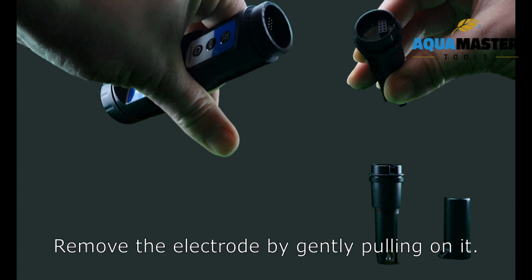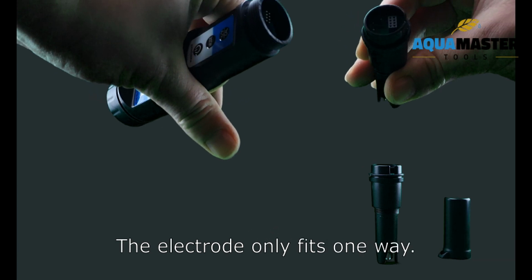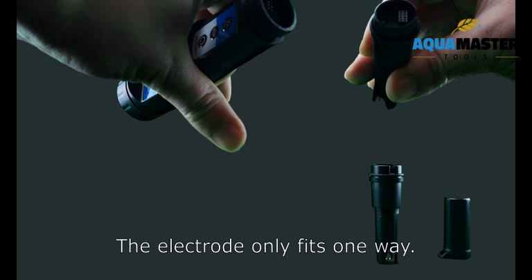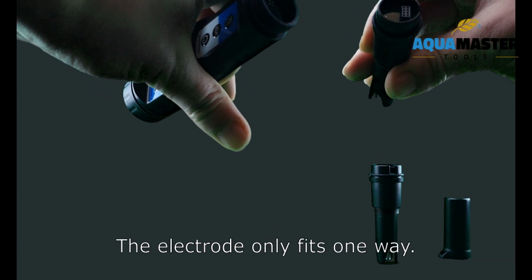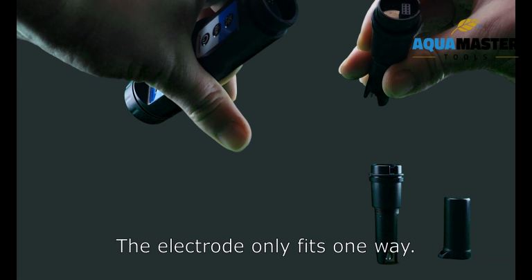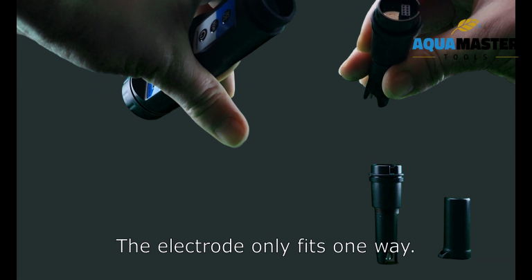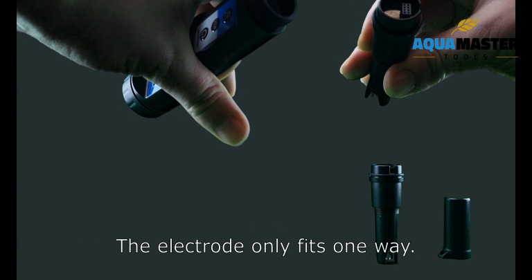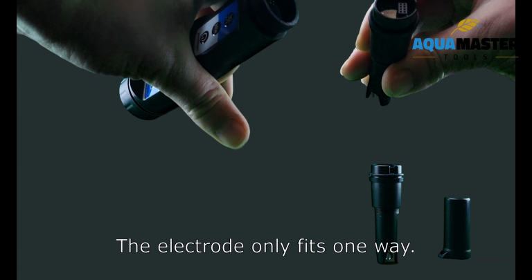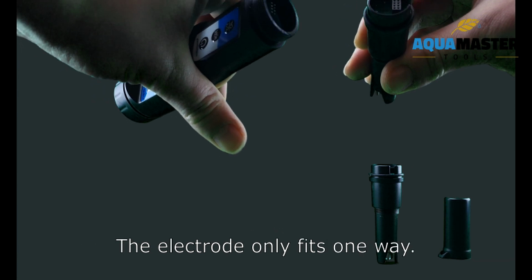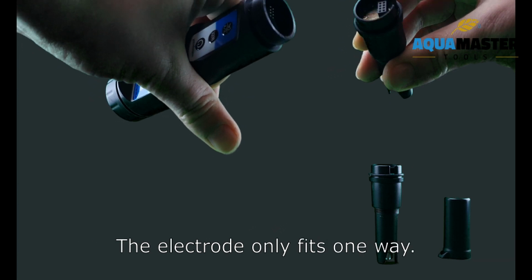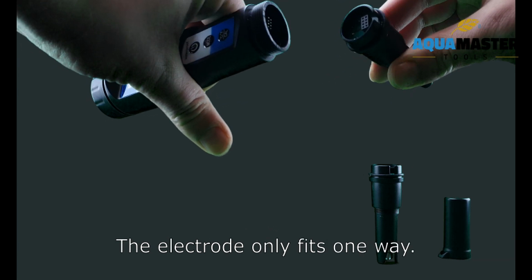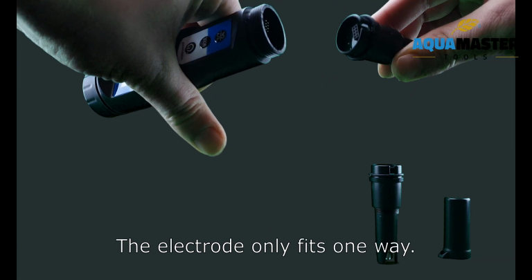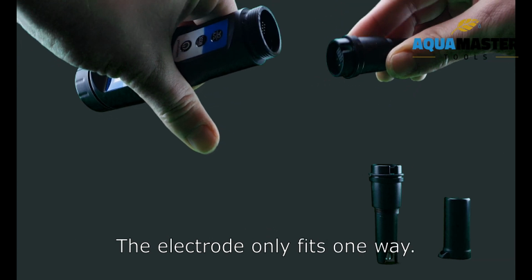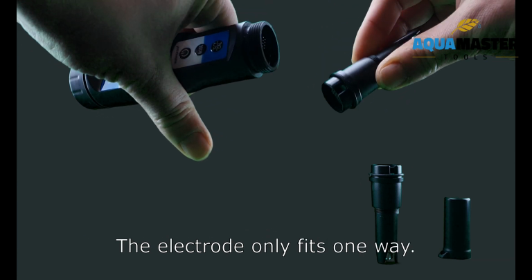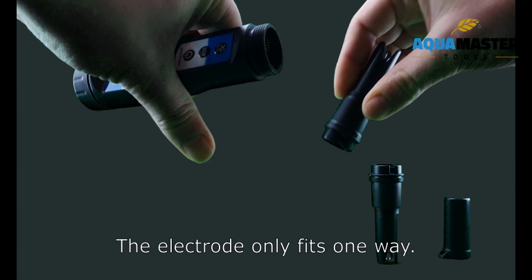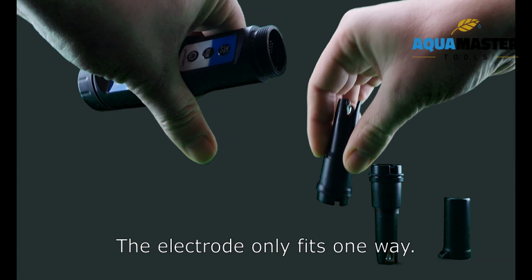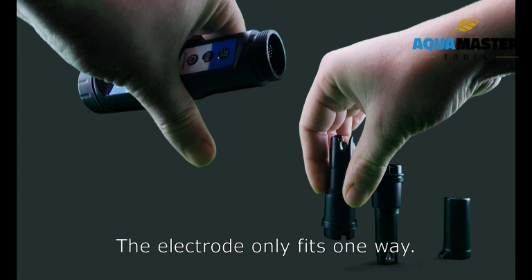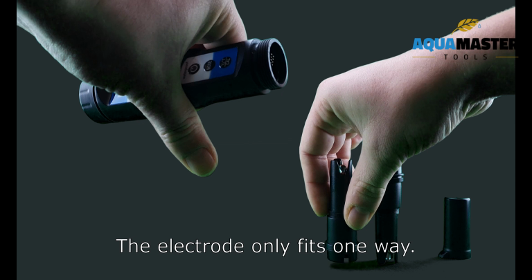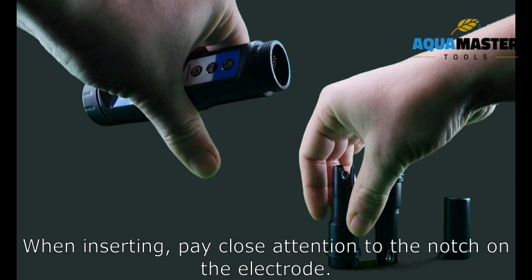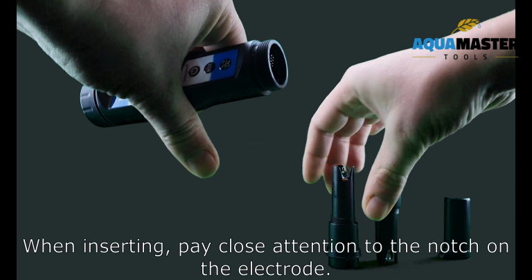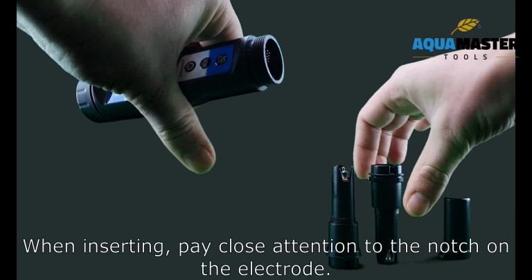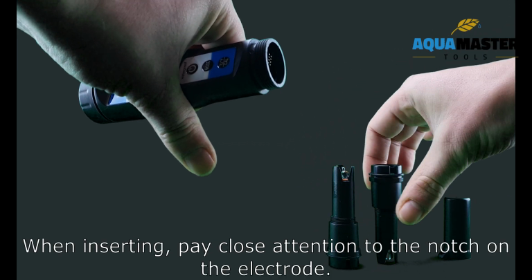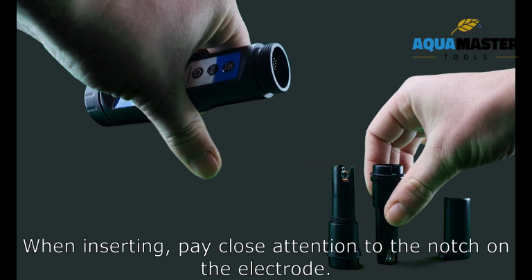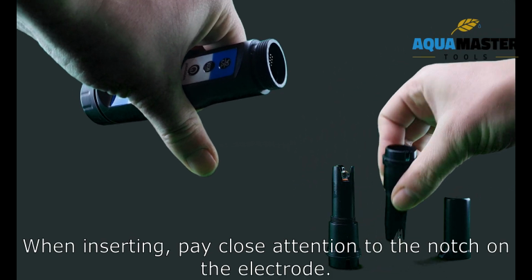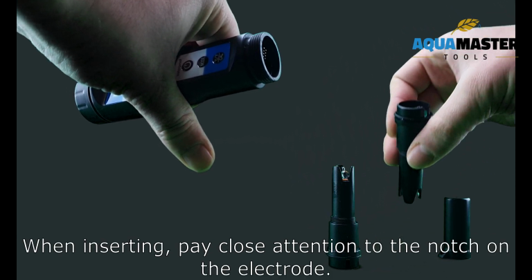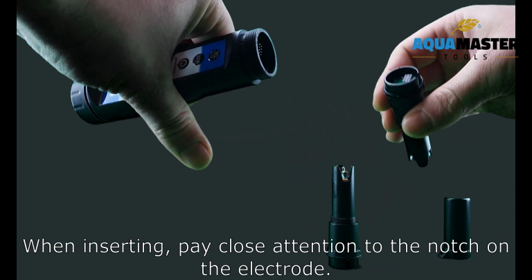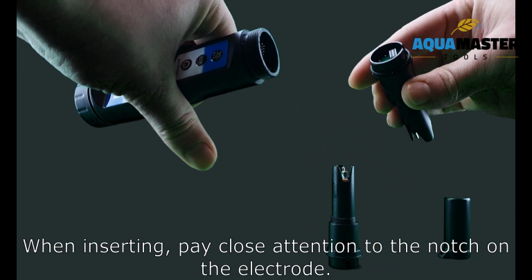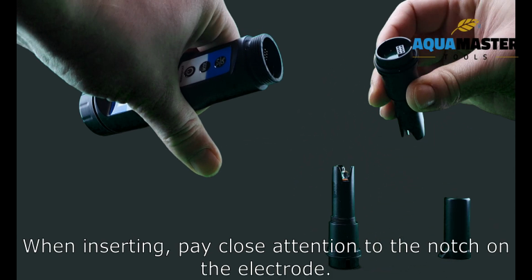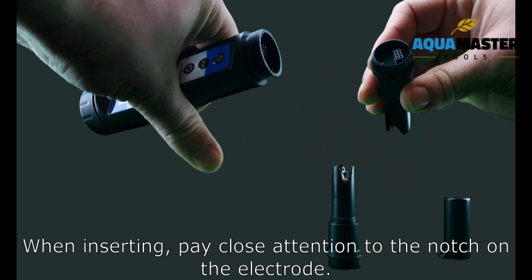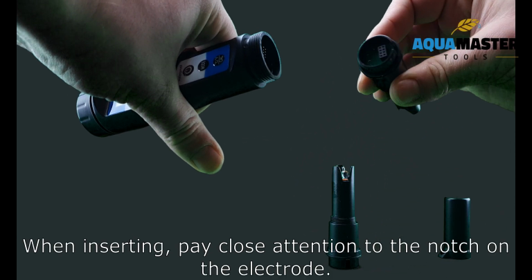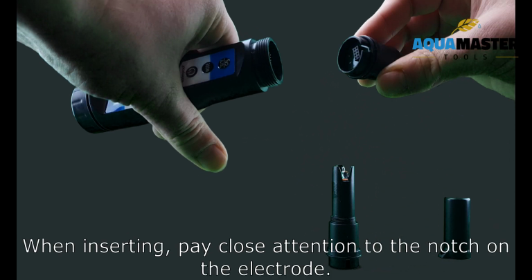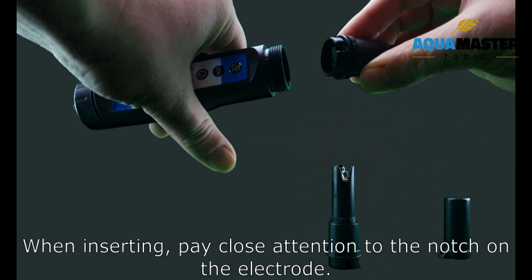The electrode only fits one way. When inserting, pay close attention to the notch on the electrode.